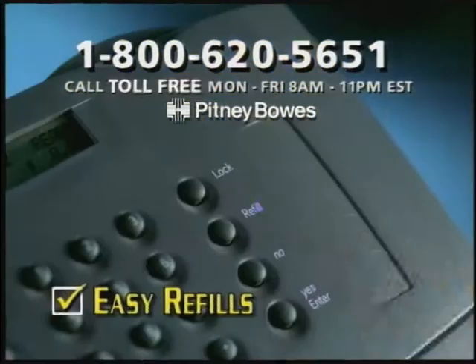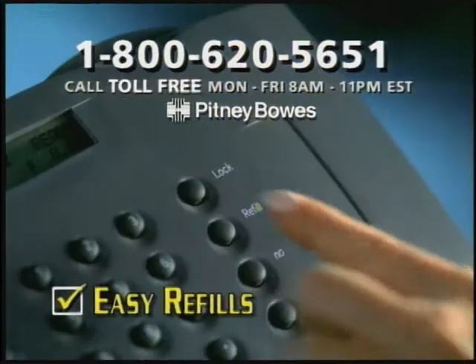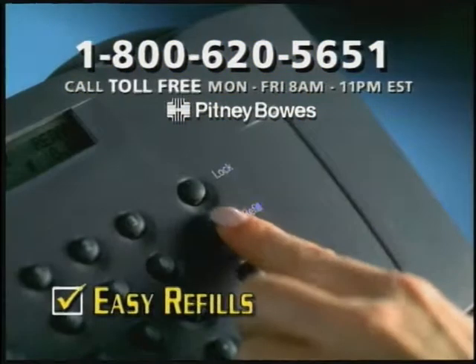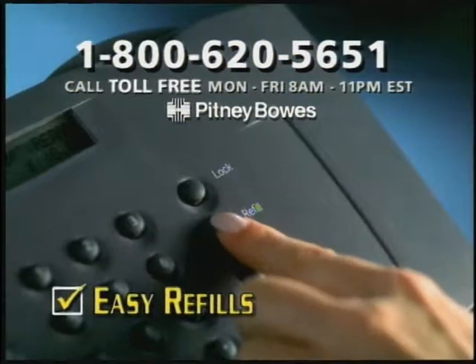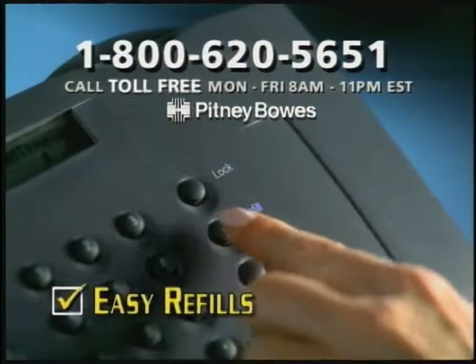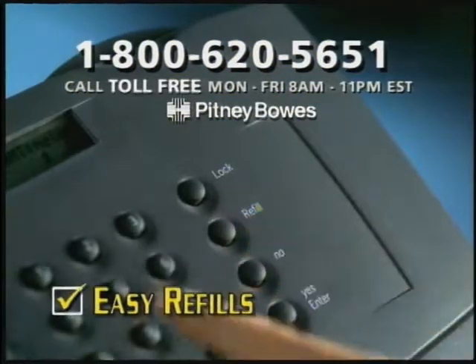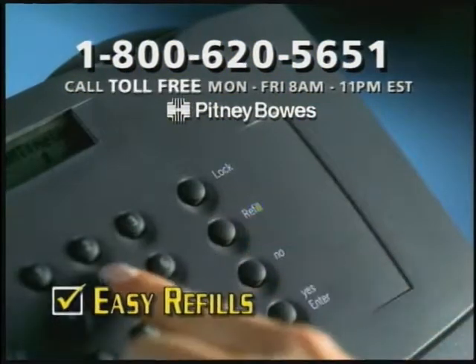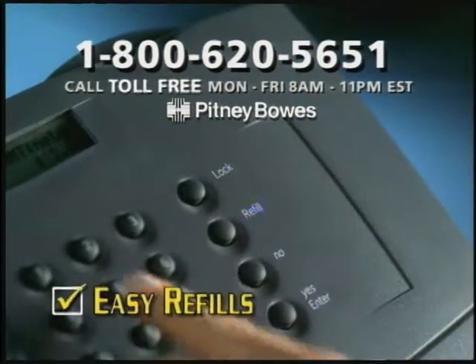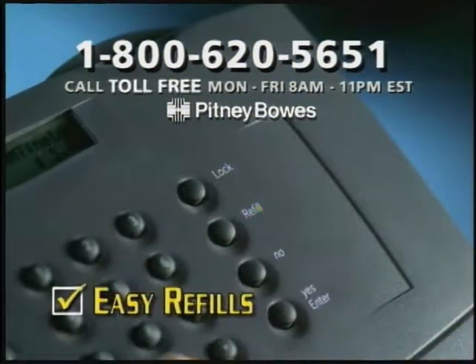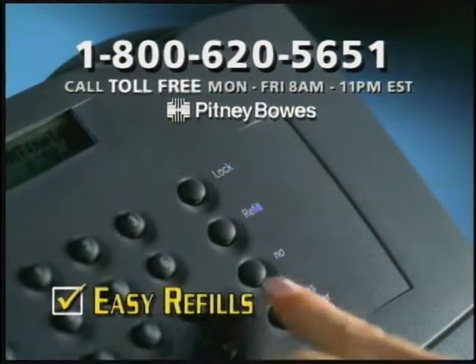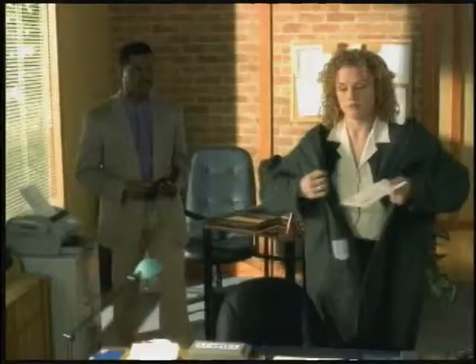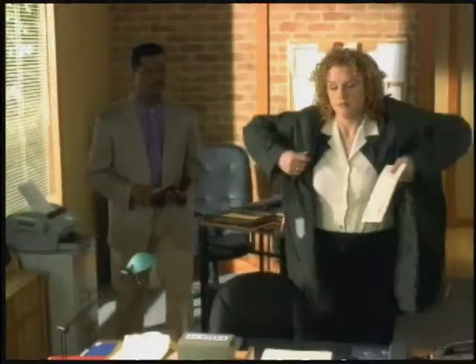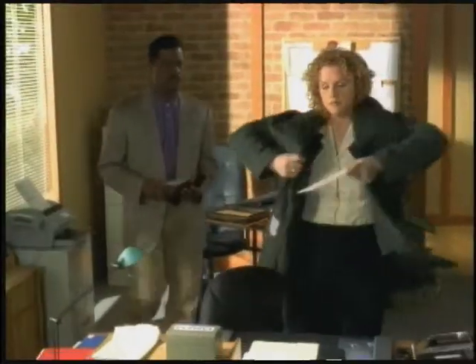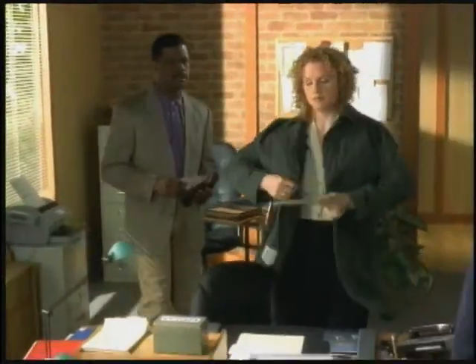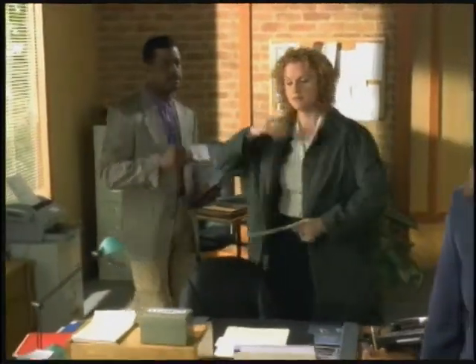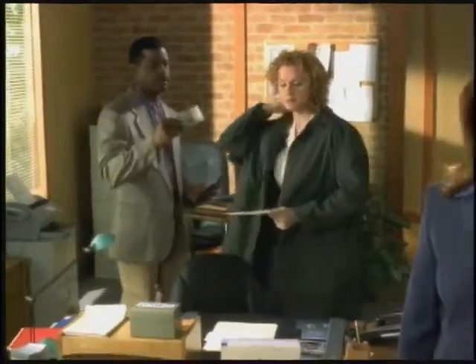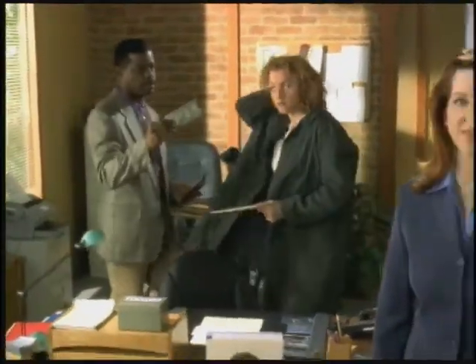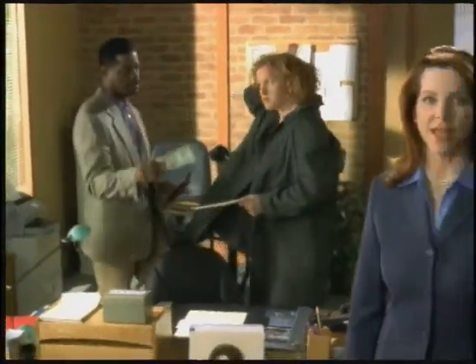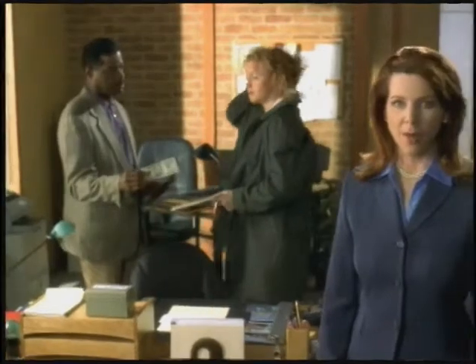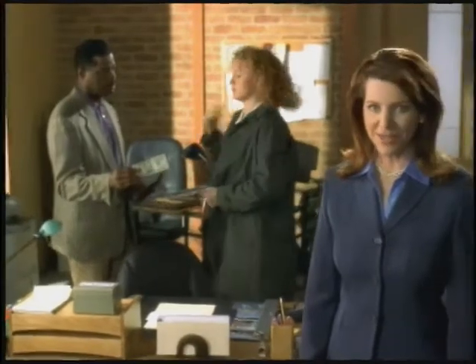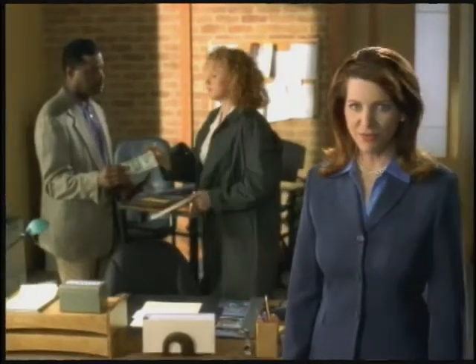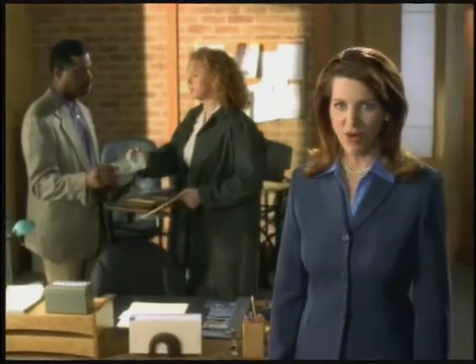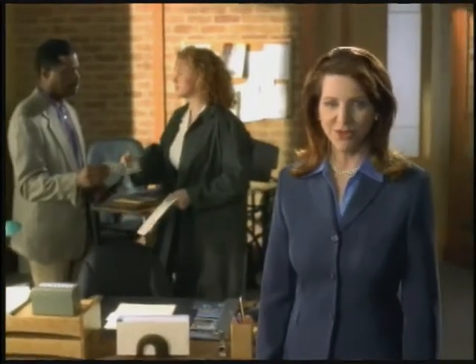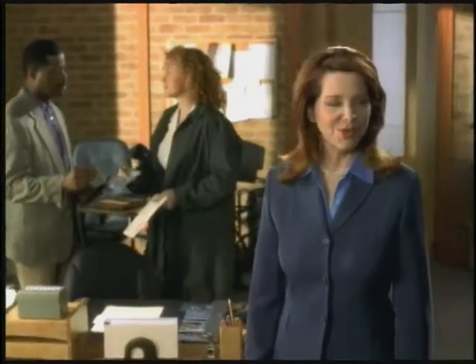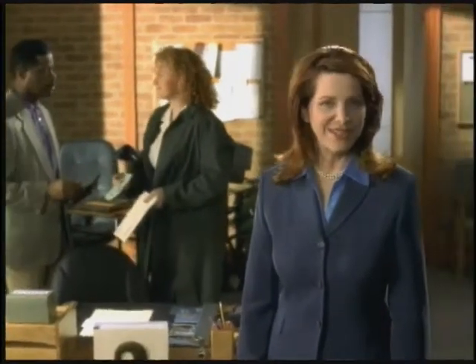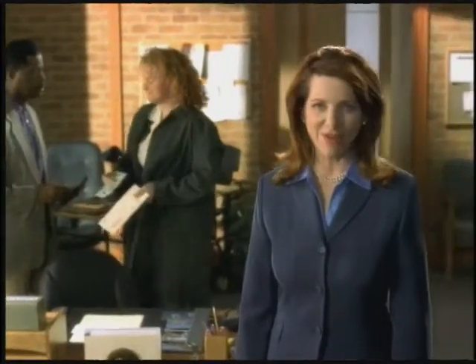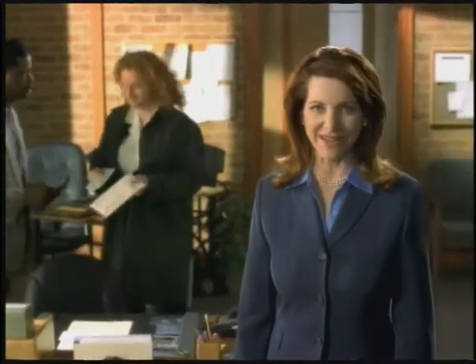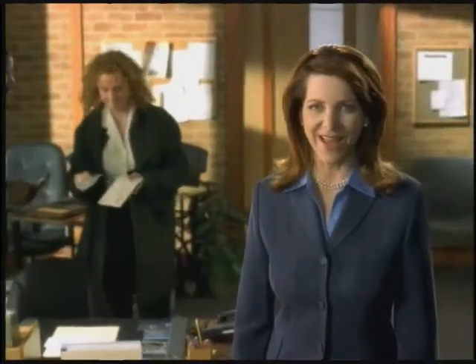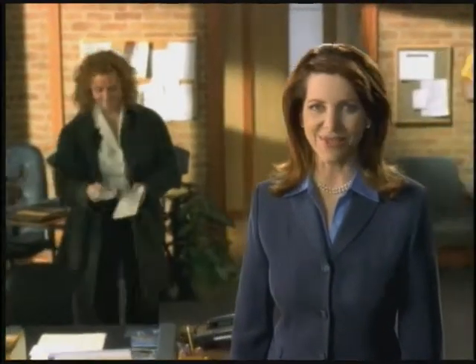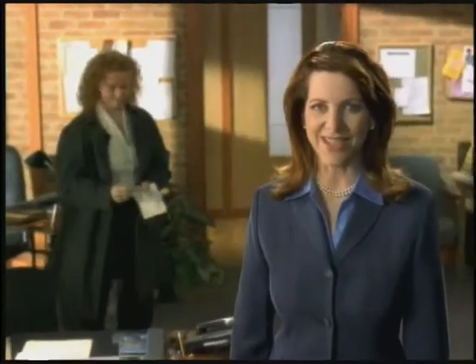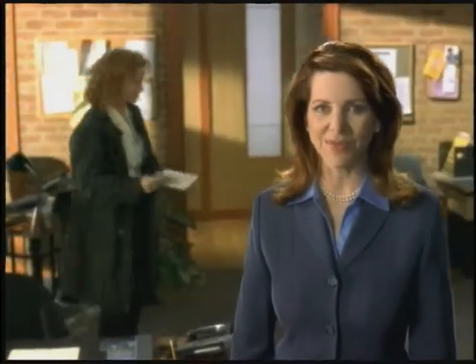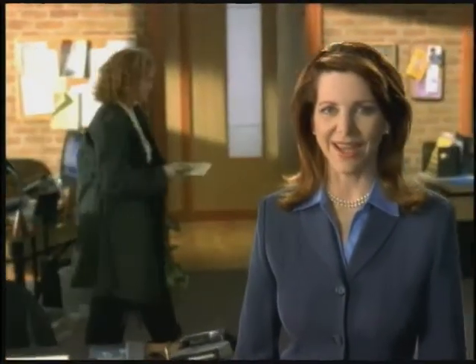Now you can refill postage by phone without ever leaving your office. Best of all, you'll never wait in line for stamps again.